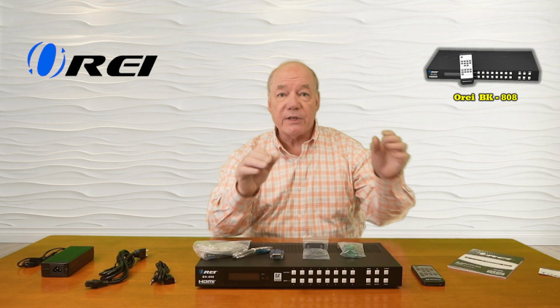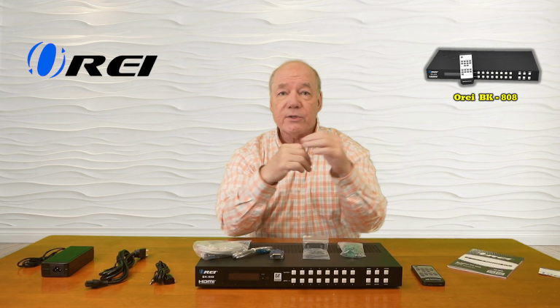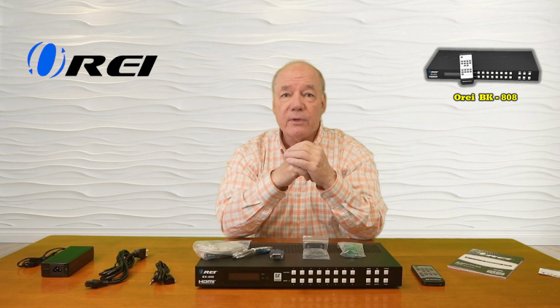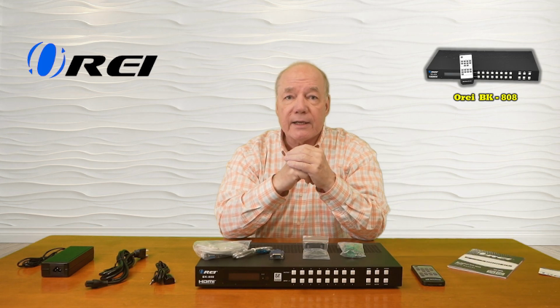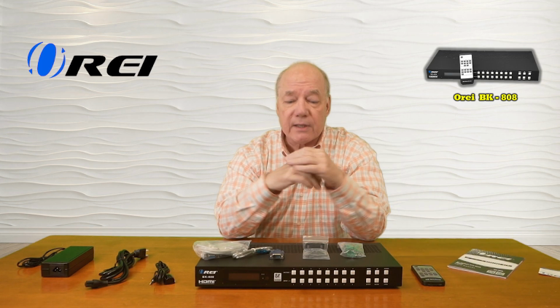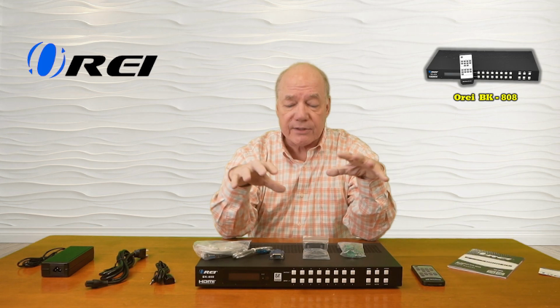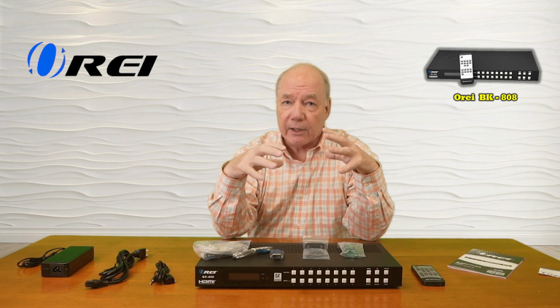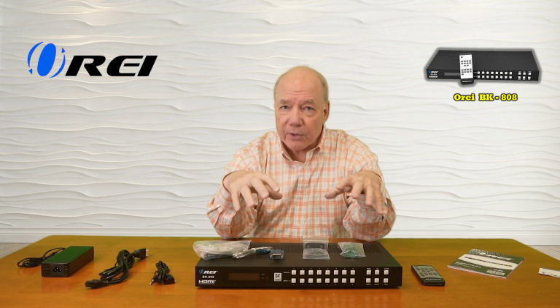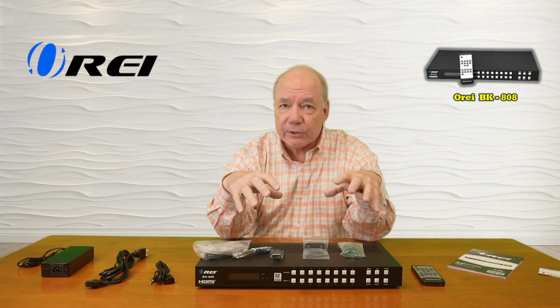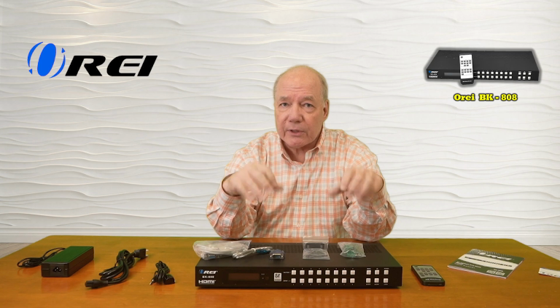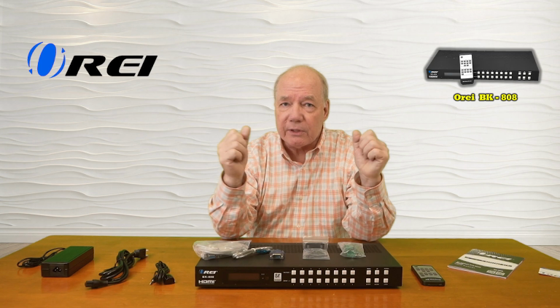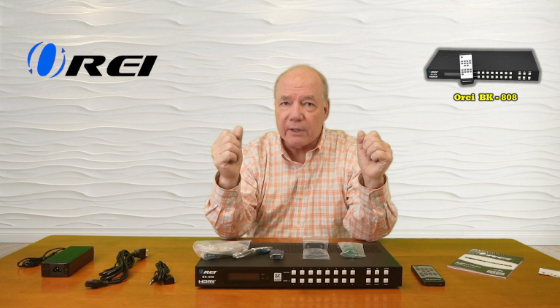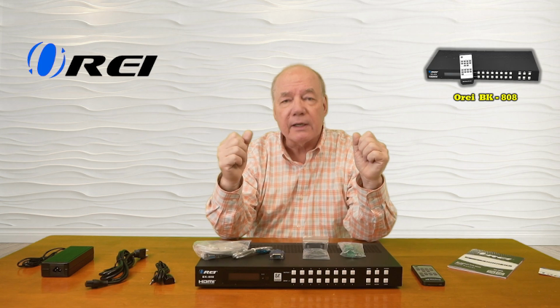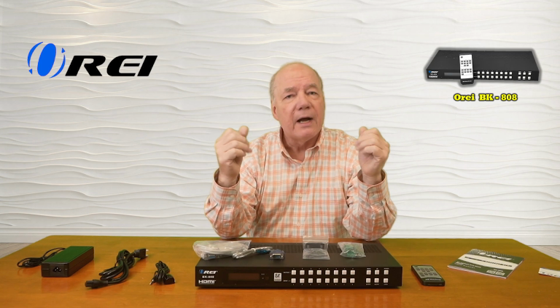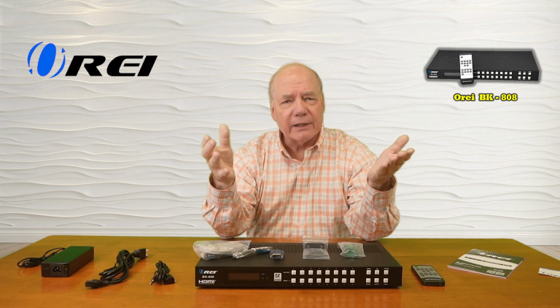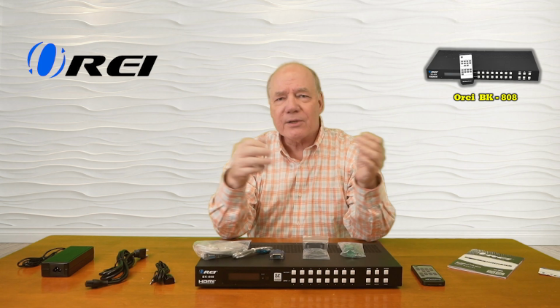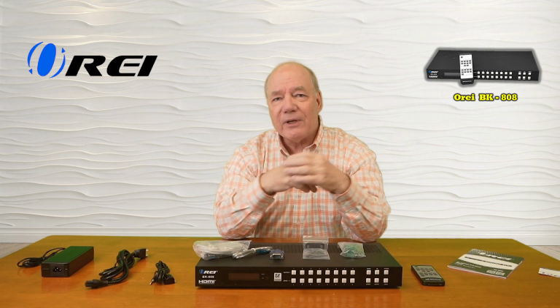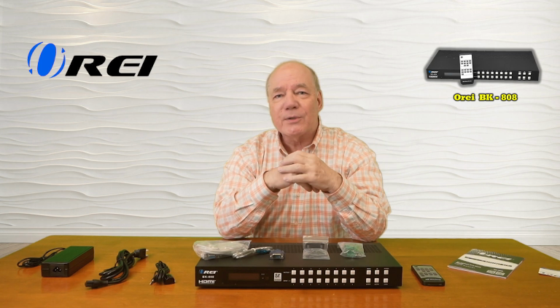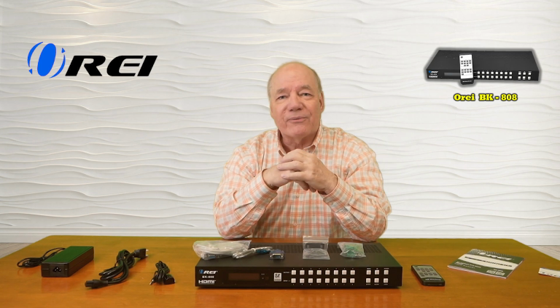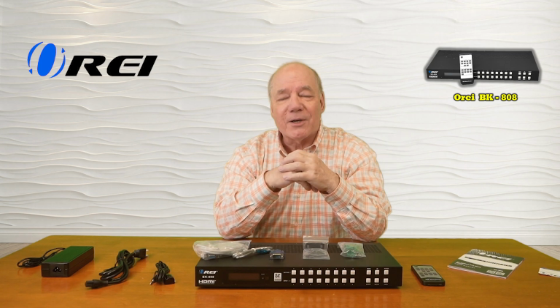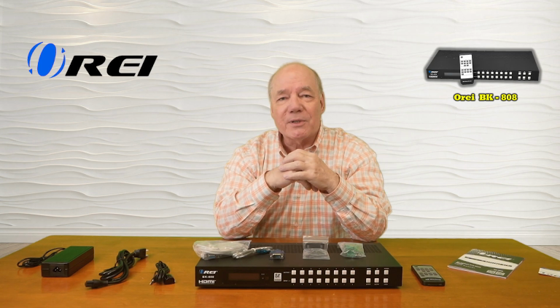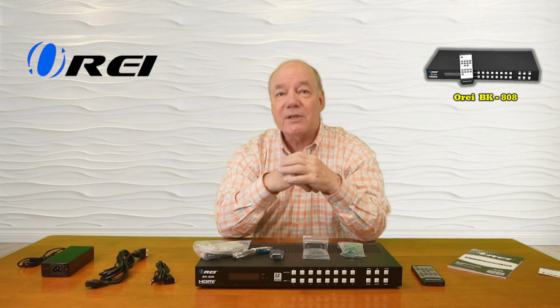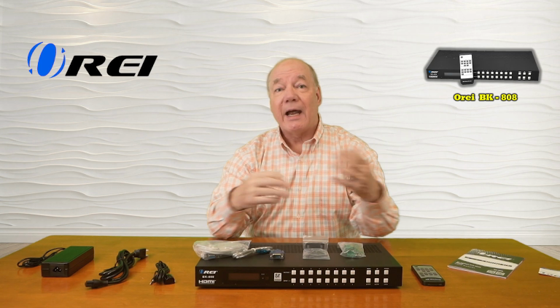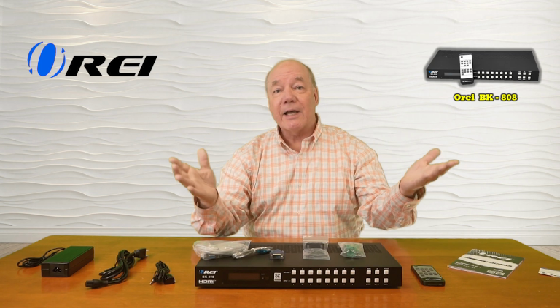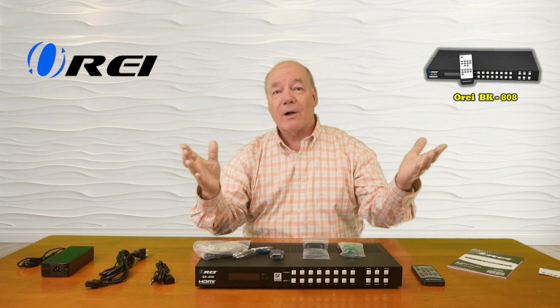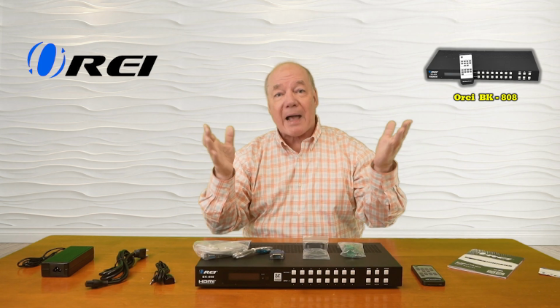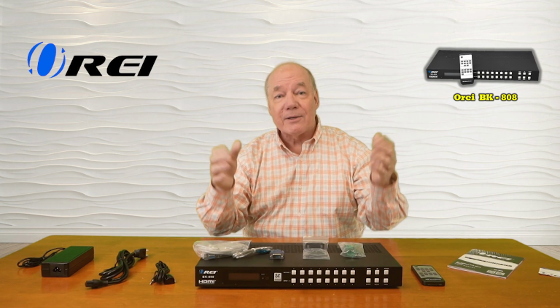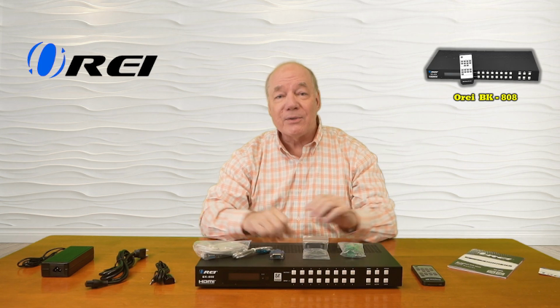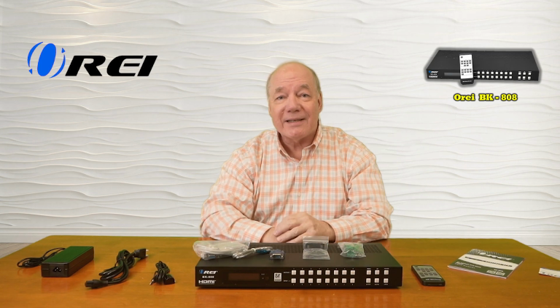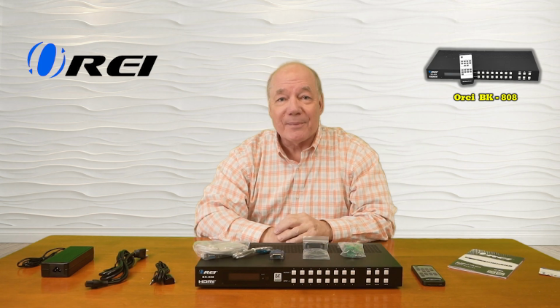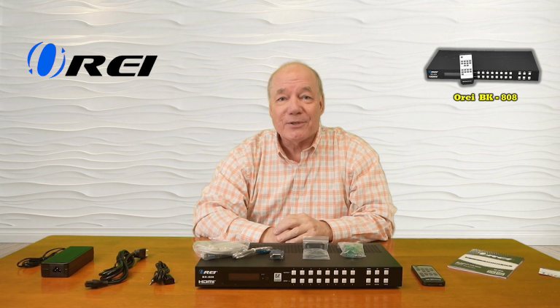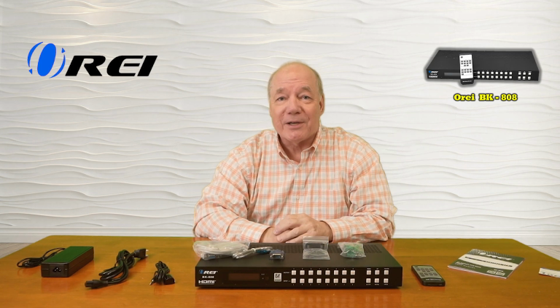If you stay tuned next, I'll take a closer look at the unit, I'll list the features and functions, and then I'll come back and do that demonstration.